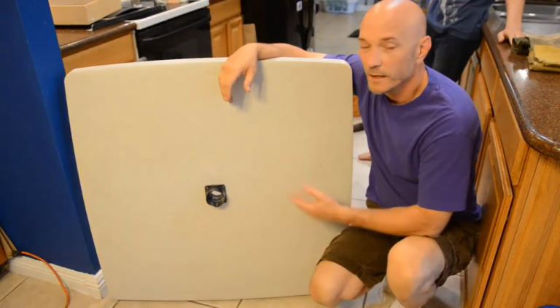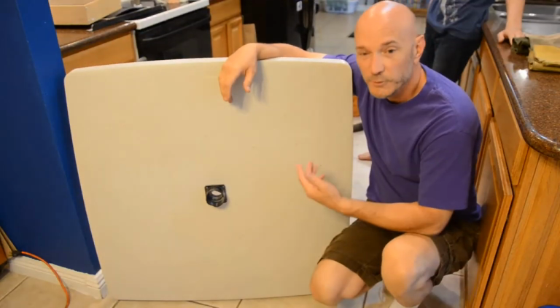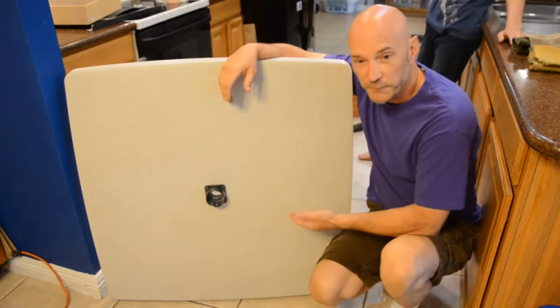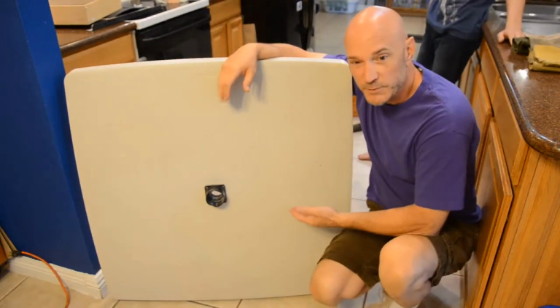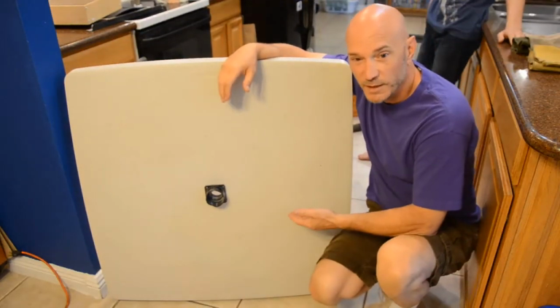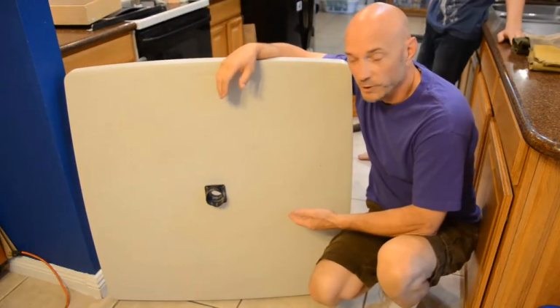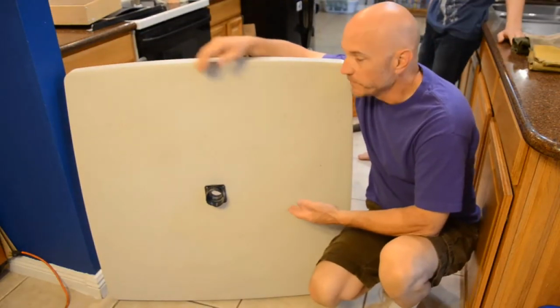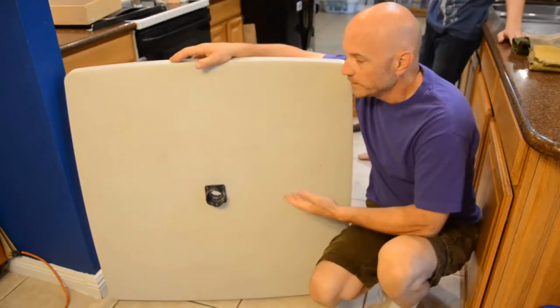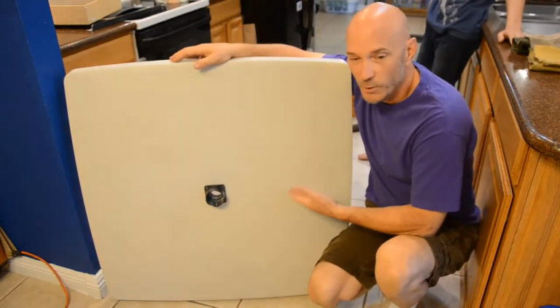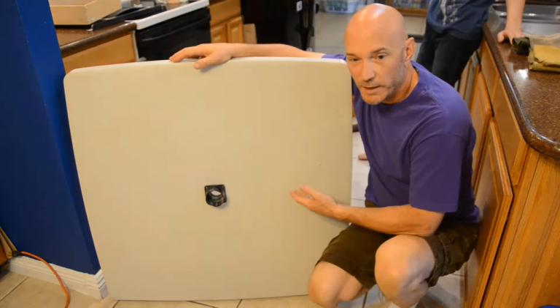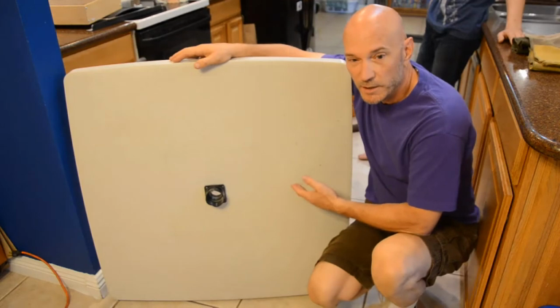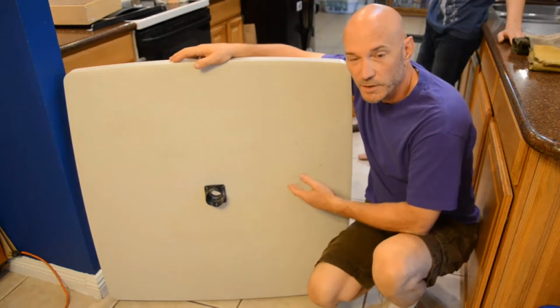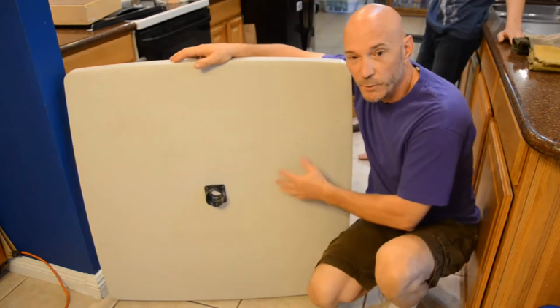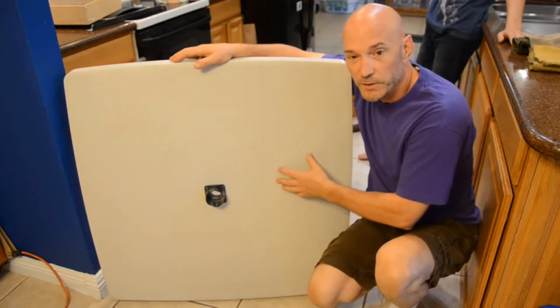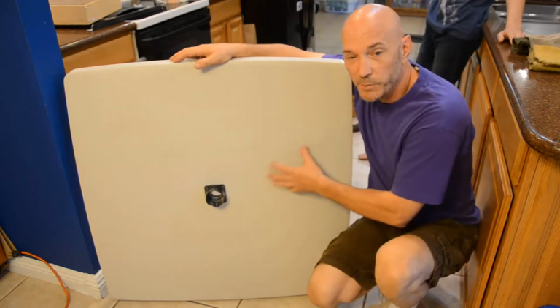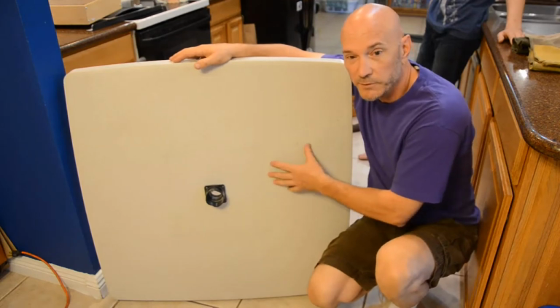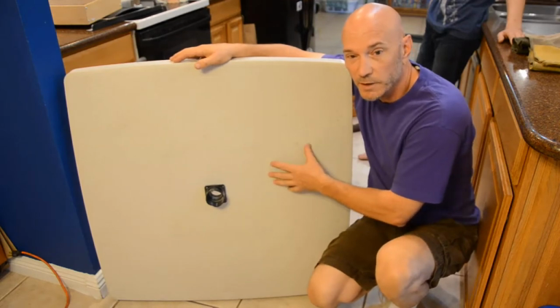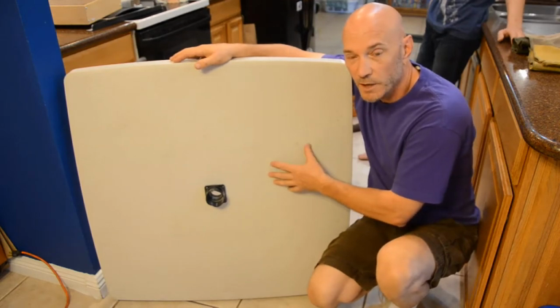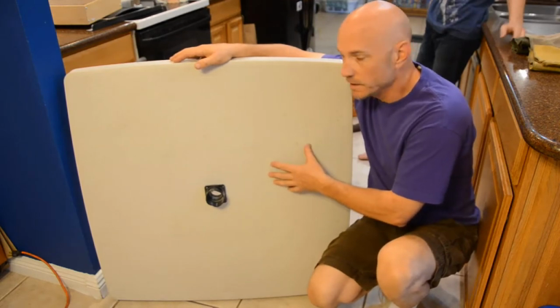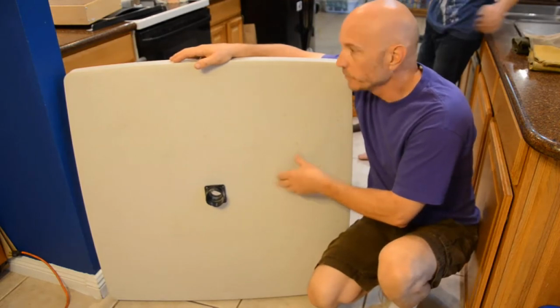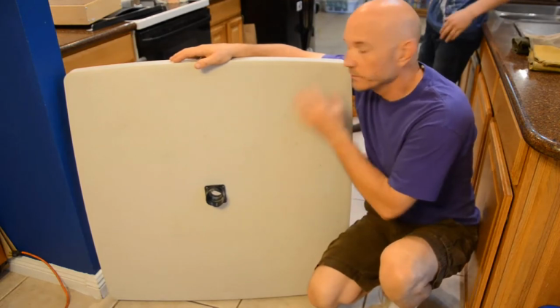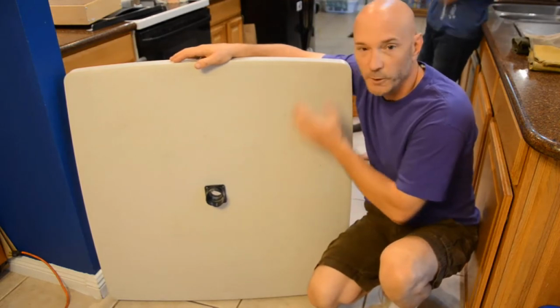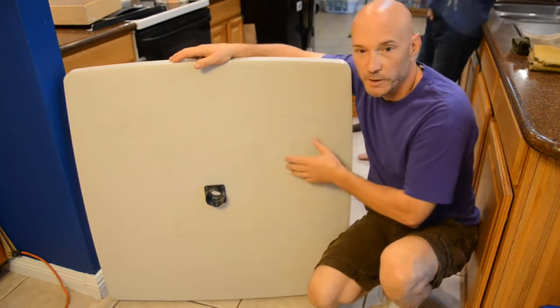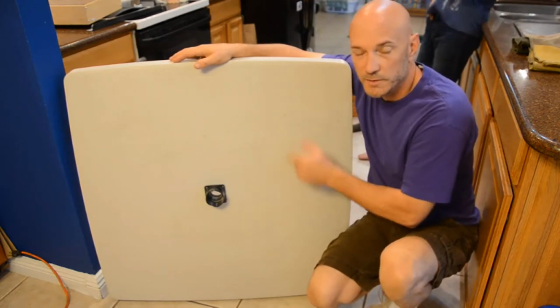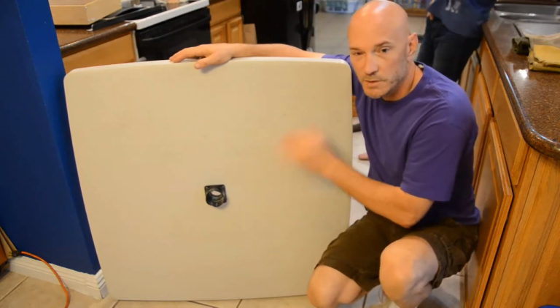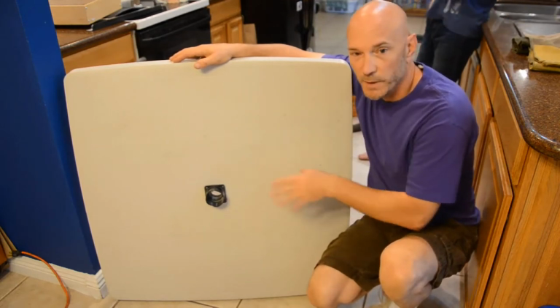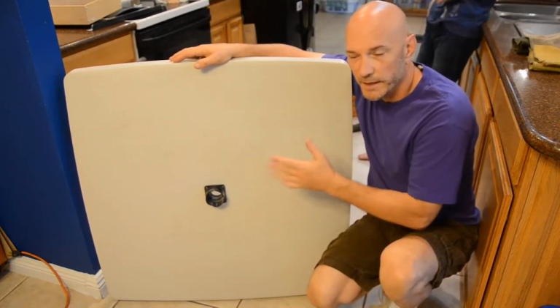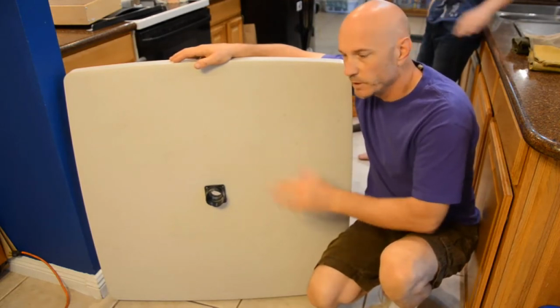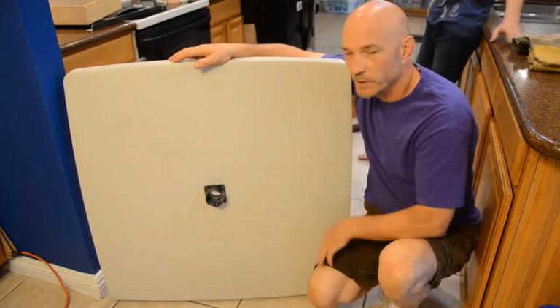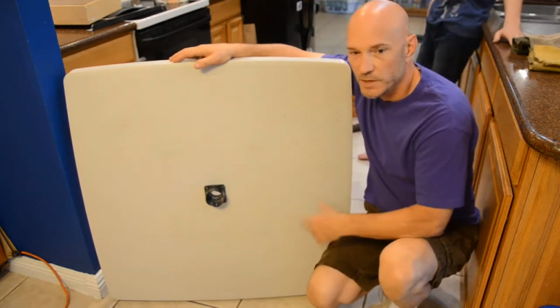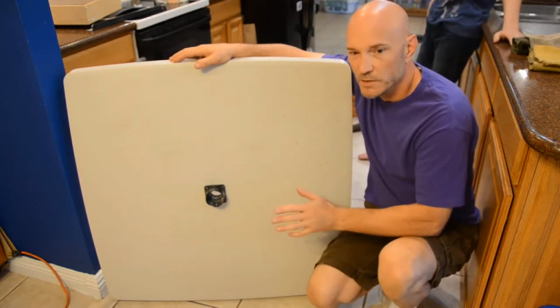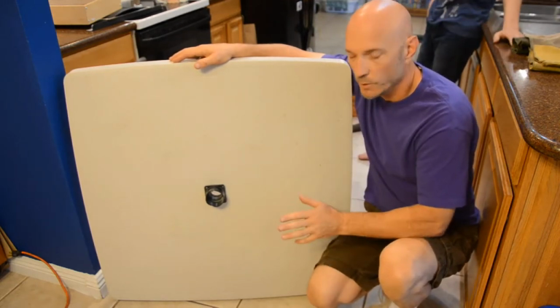The first thing you do is you go out and get yourself one of these plastic card tables with the folding legs that you can buy in pretty much any store.